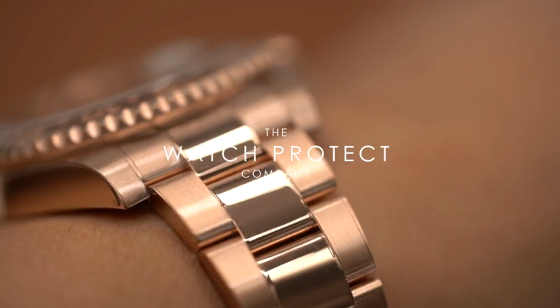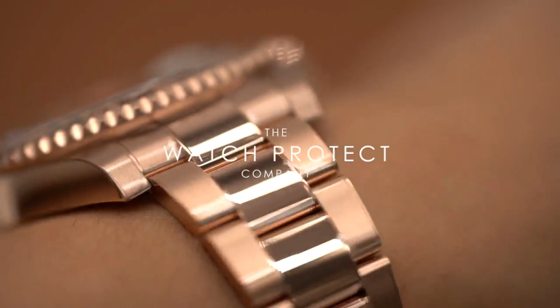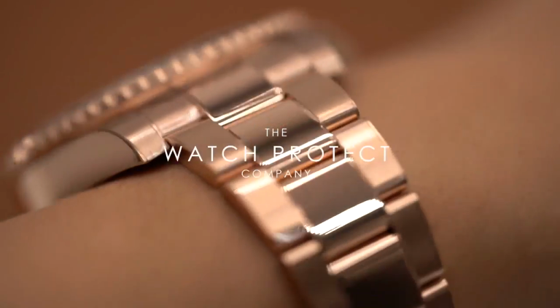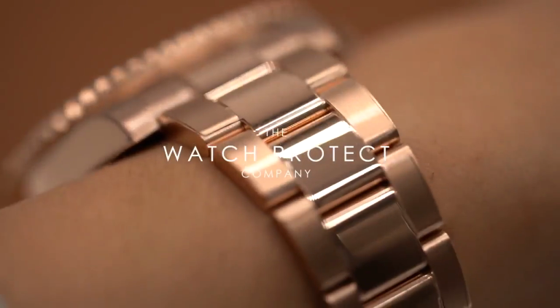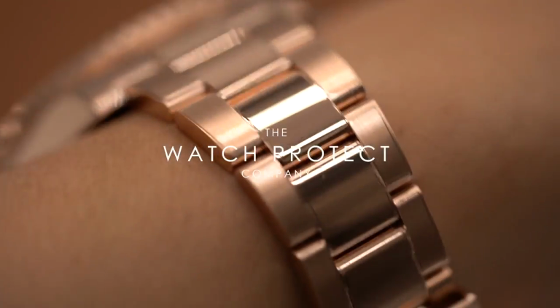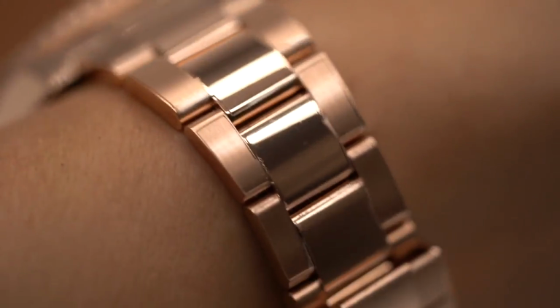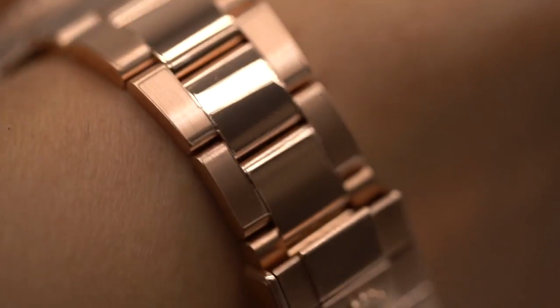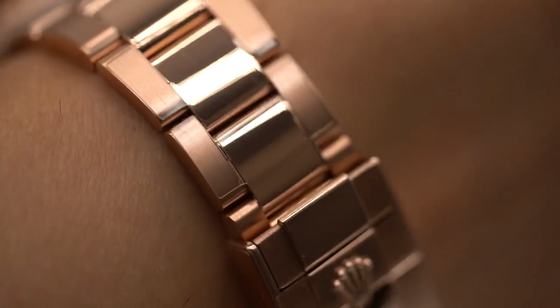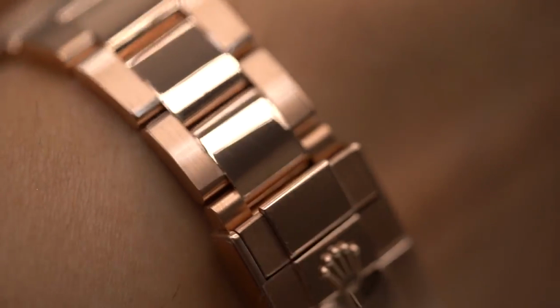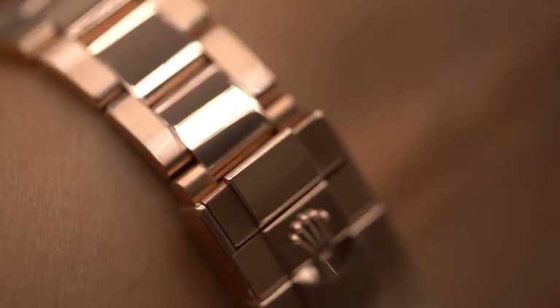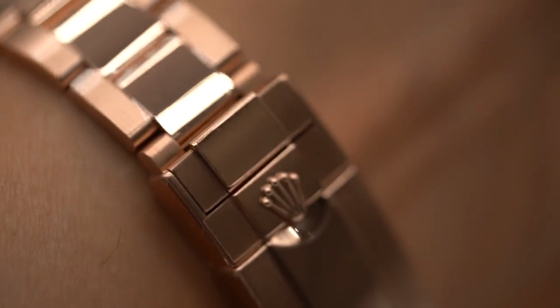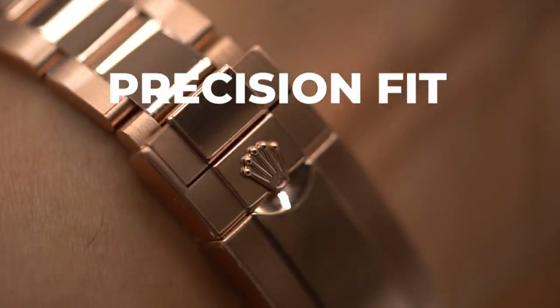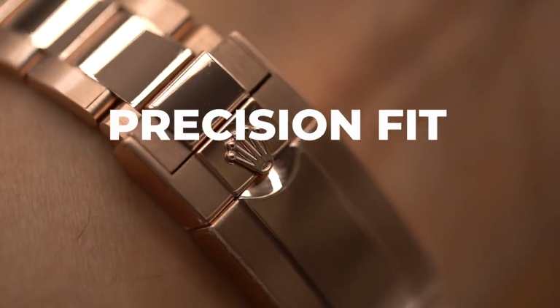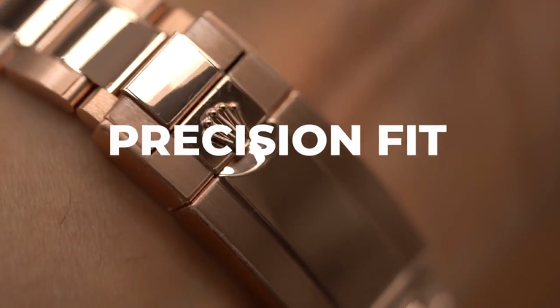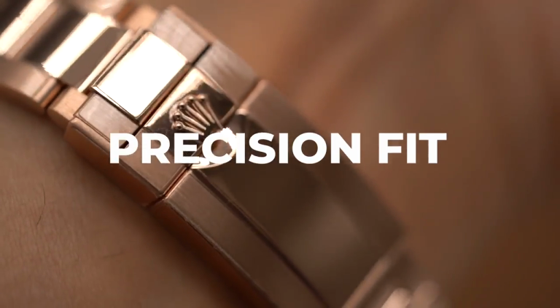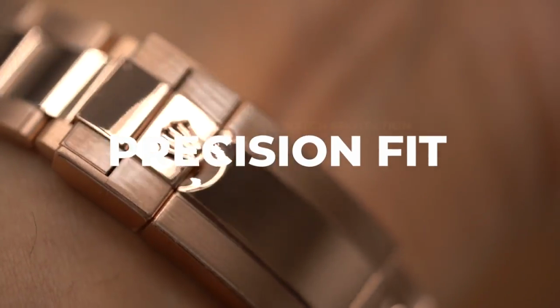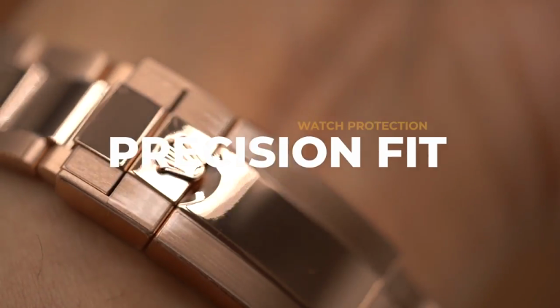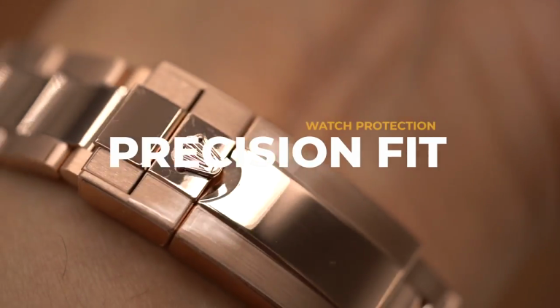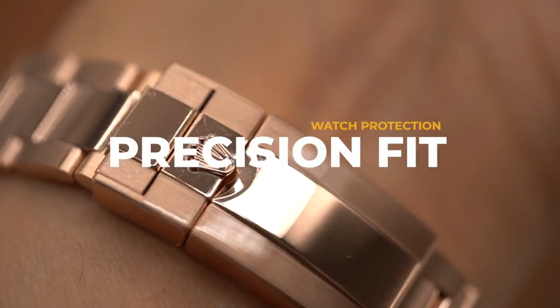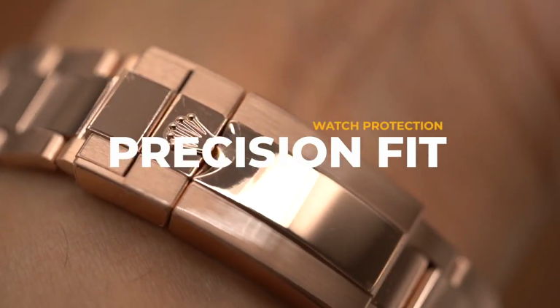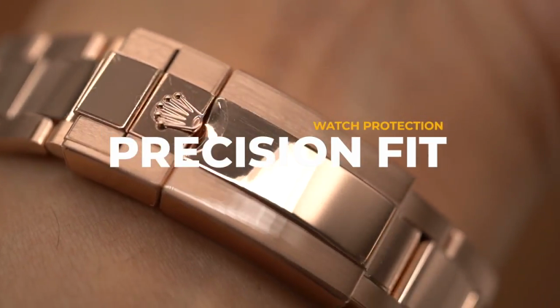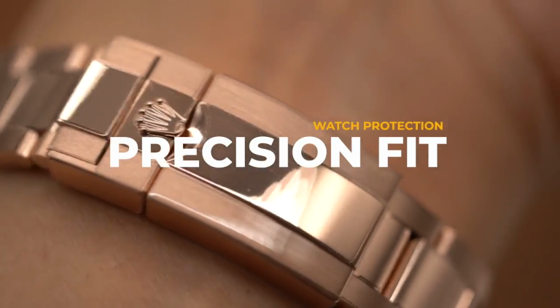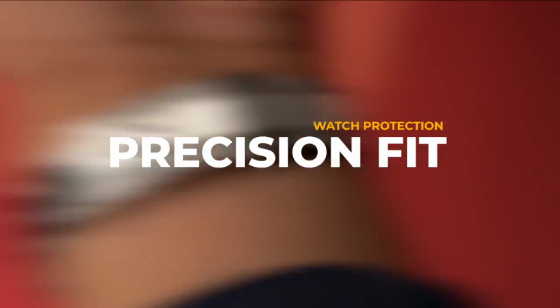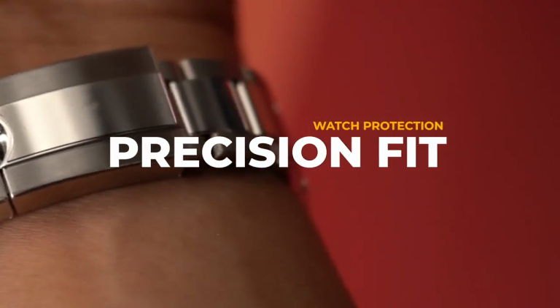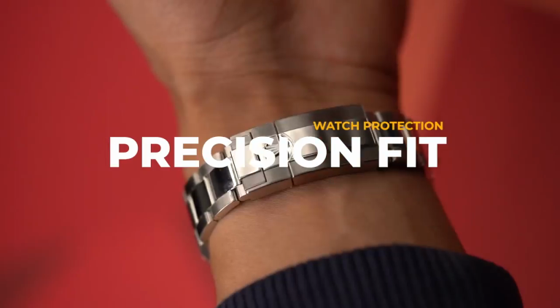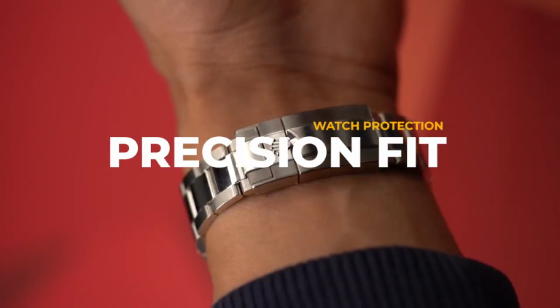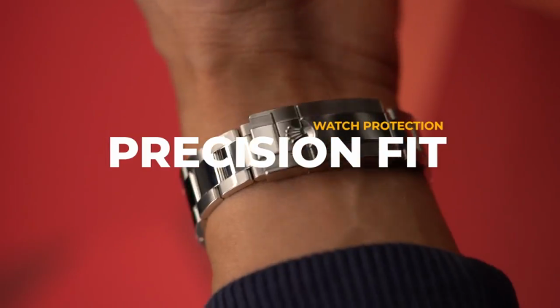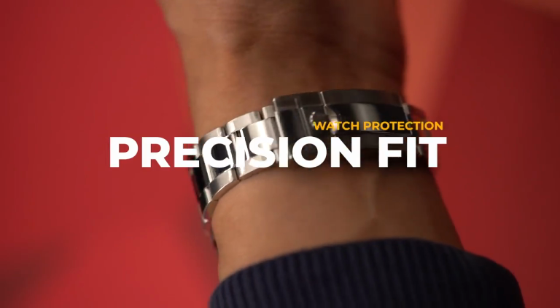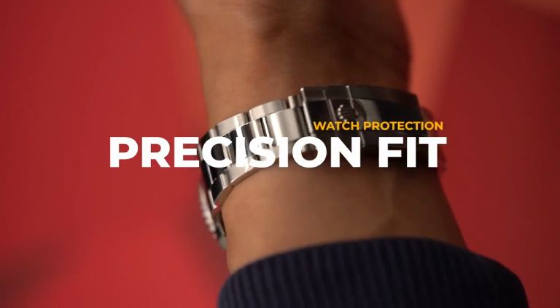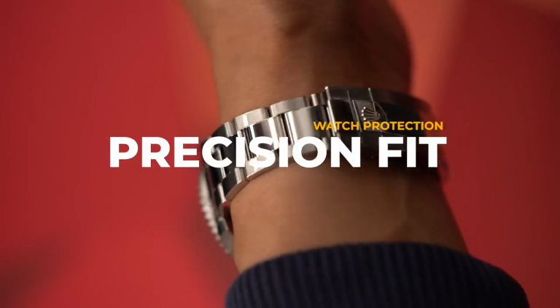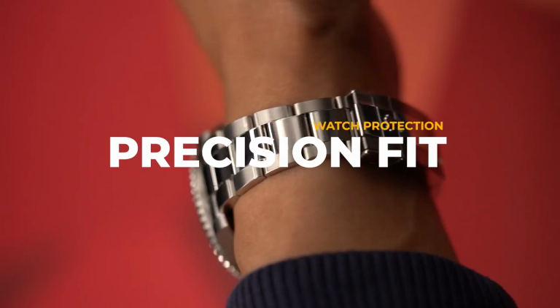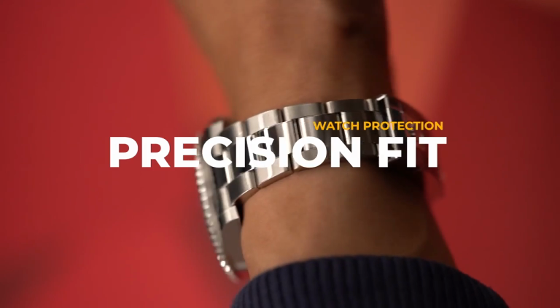Tired of picking up pesky scratches all over your watch? Protect your pride and joy with The Watch Protect Company.